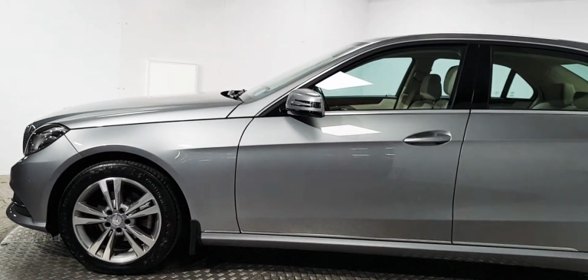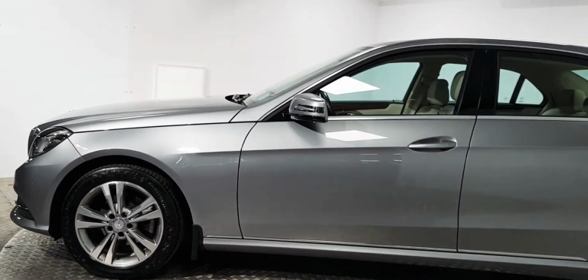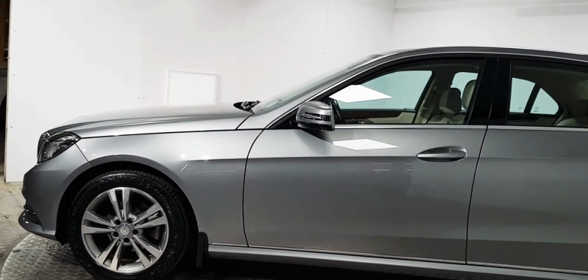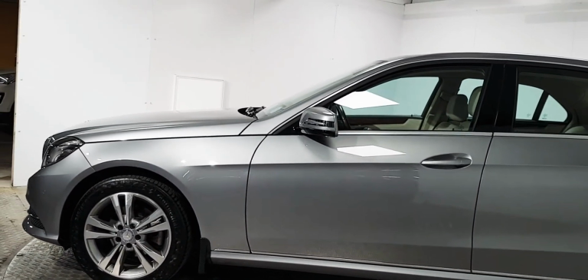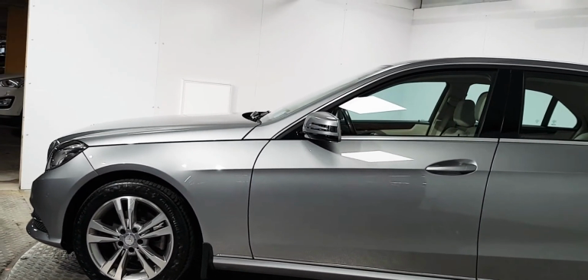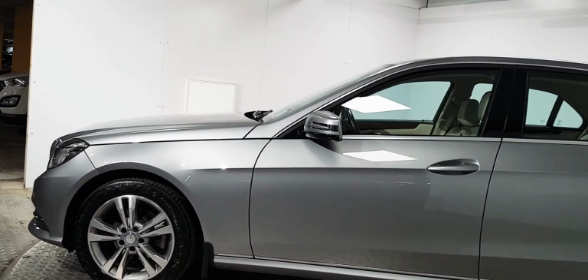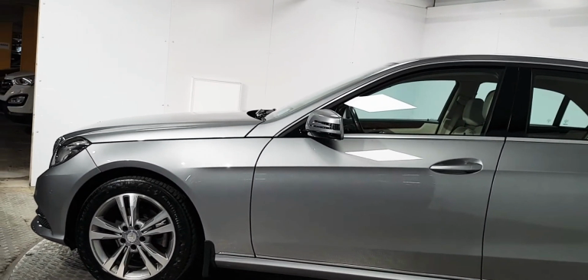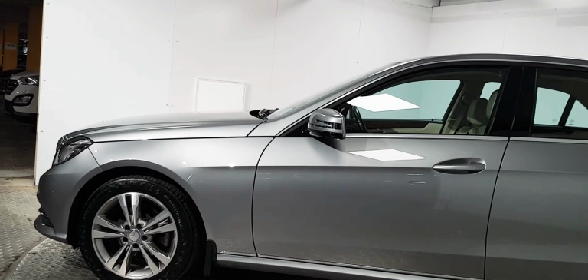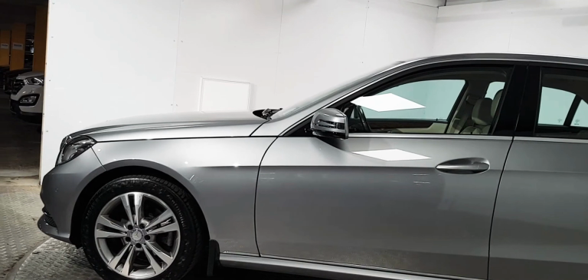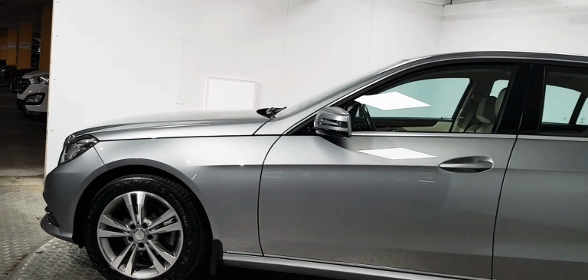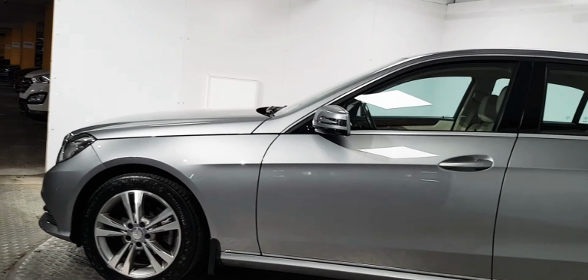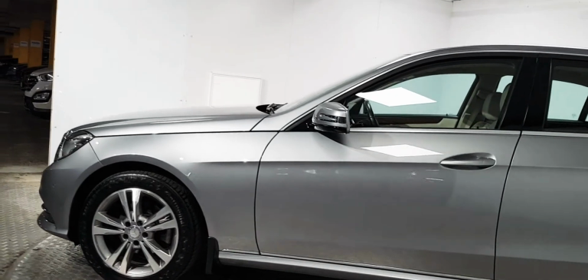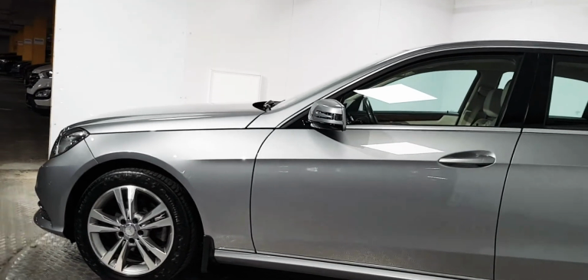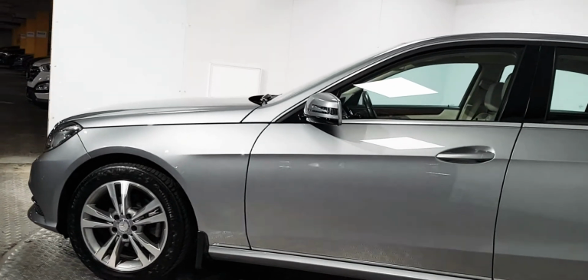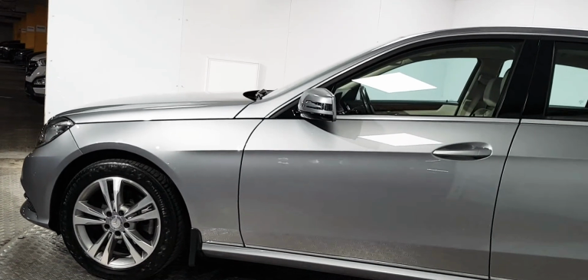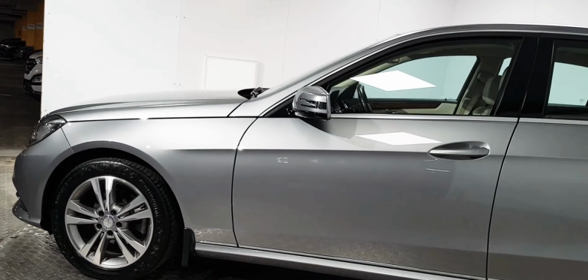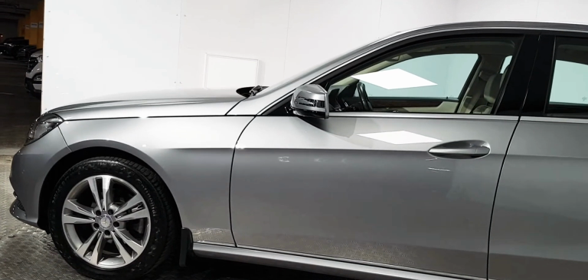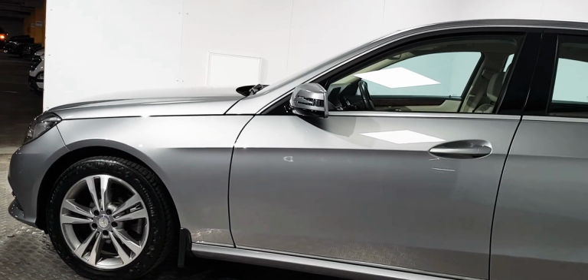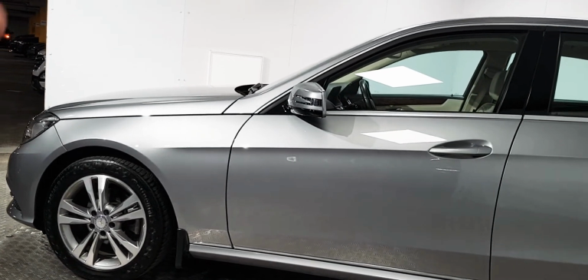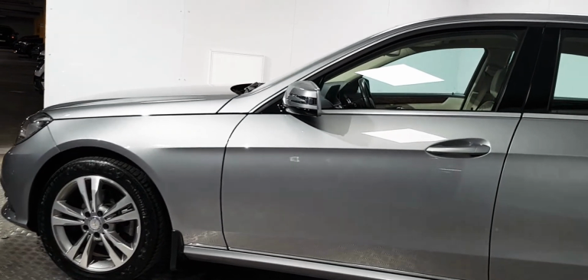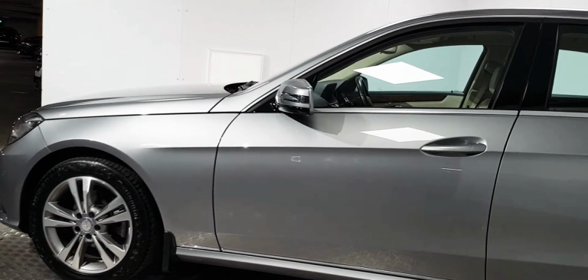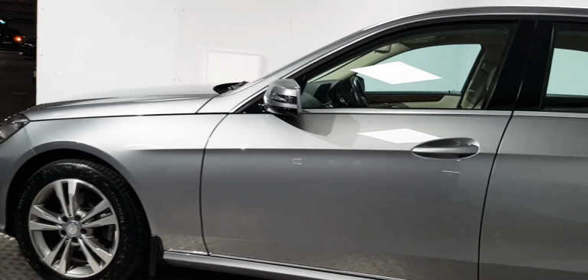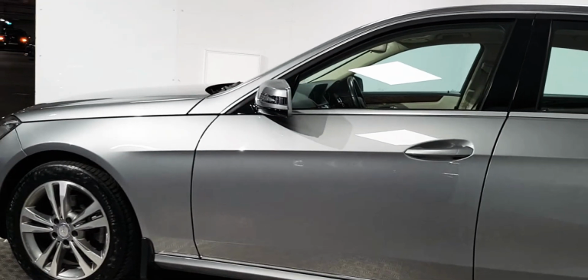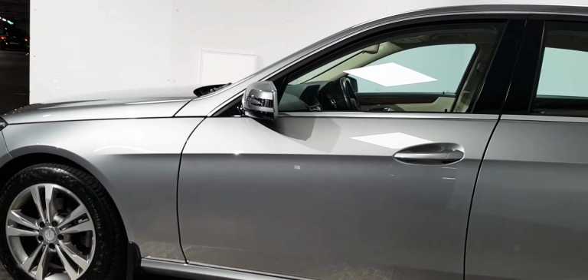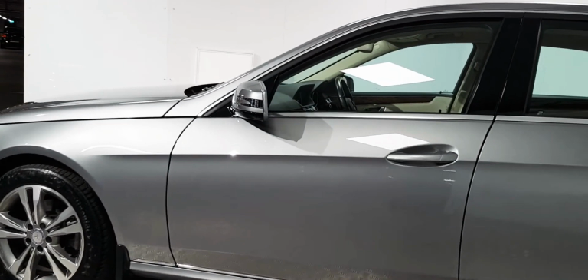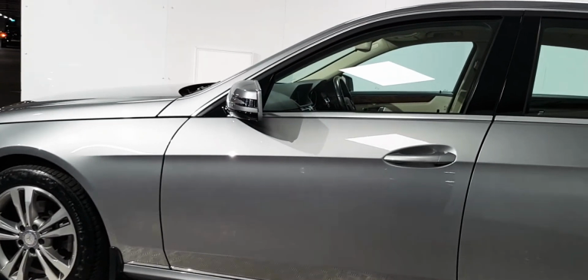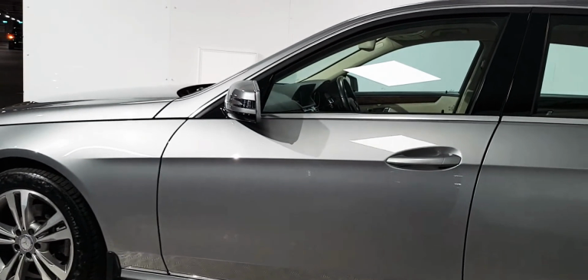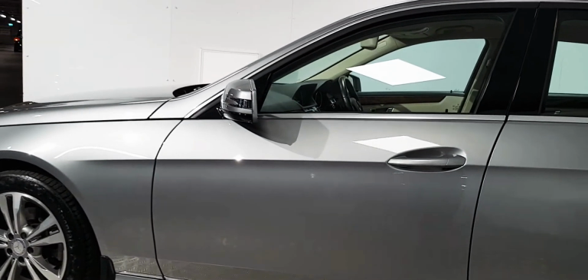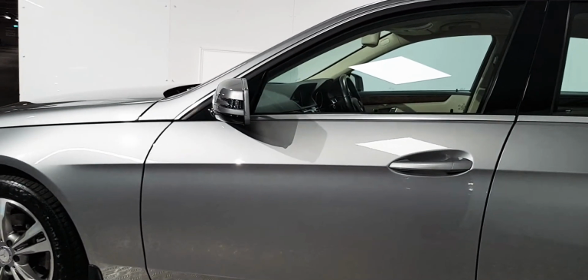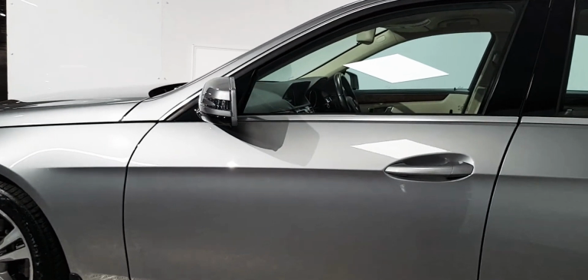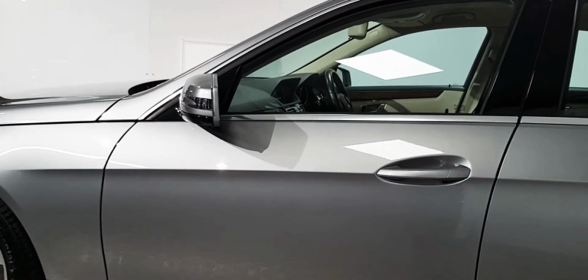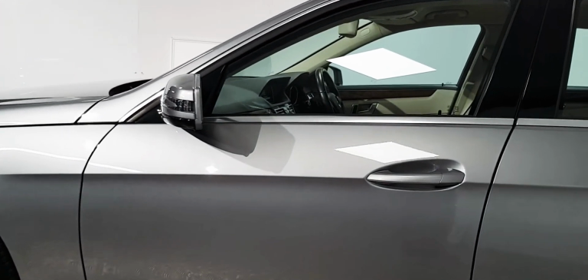You have your parking sensors front and rear. It's finished in Selenite Grey Metallic.